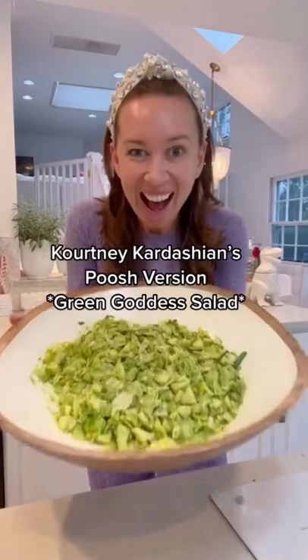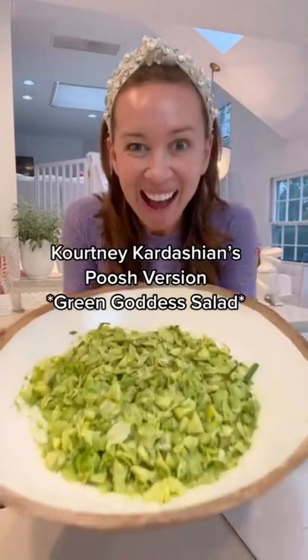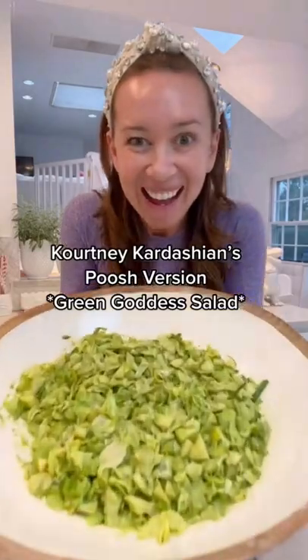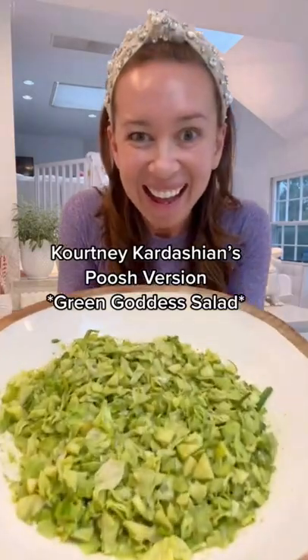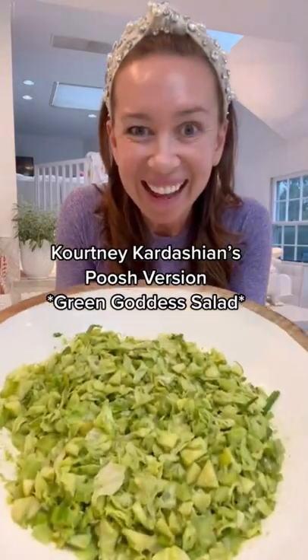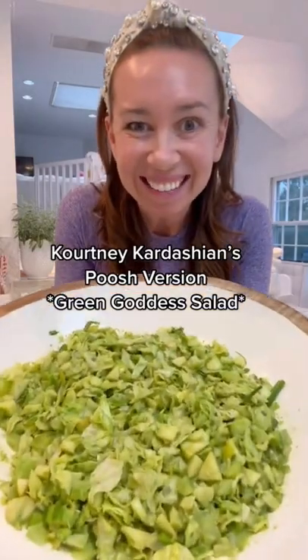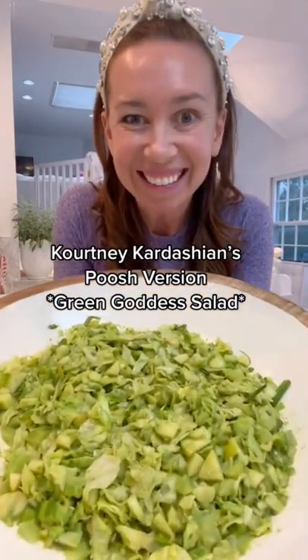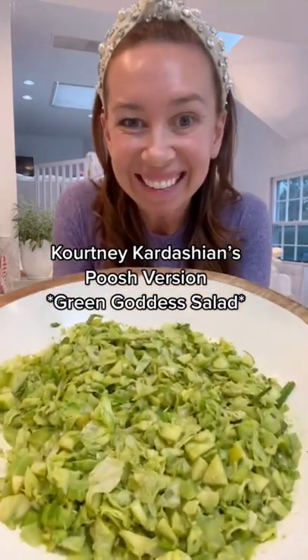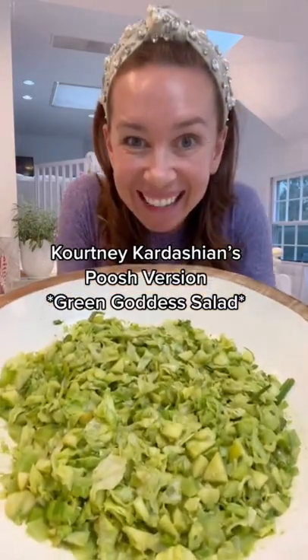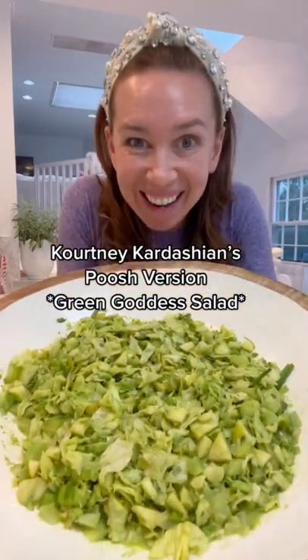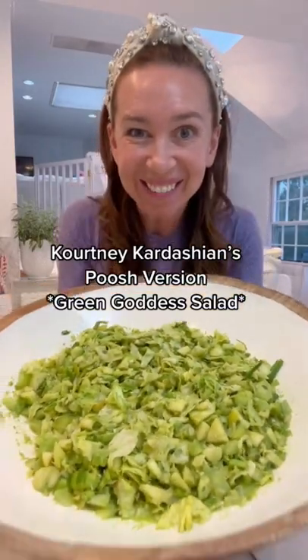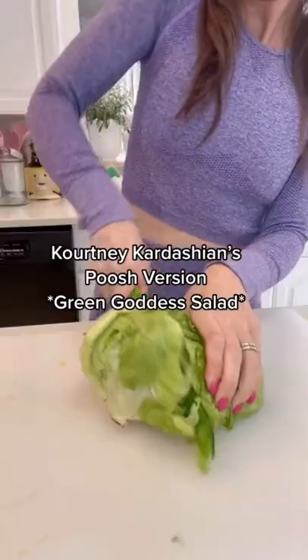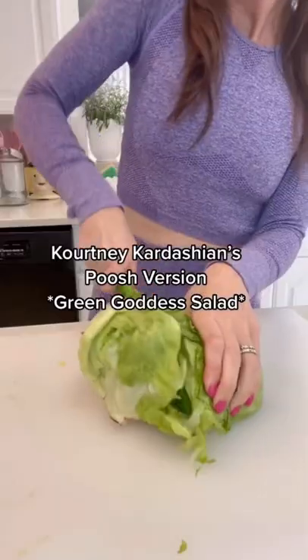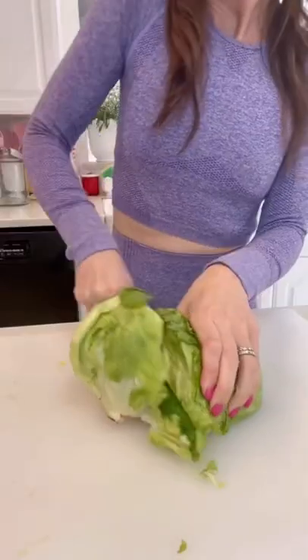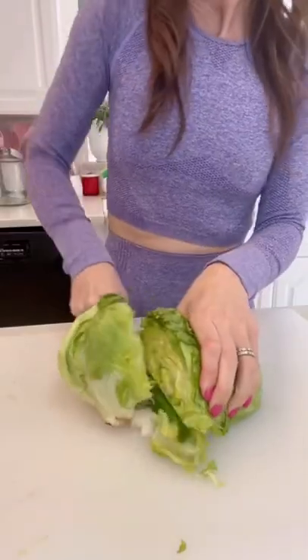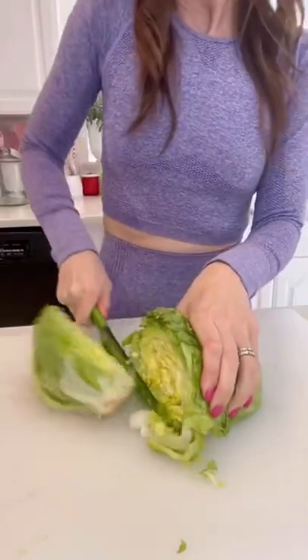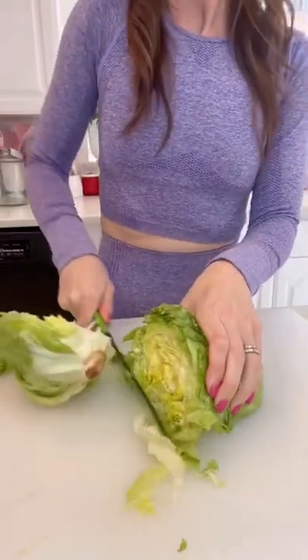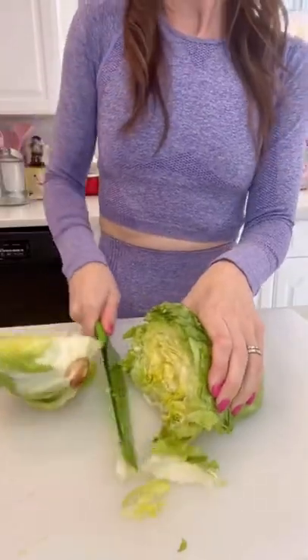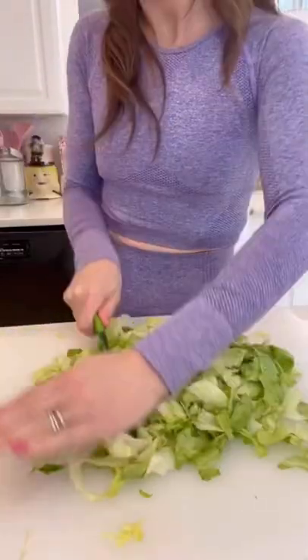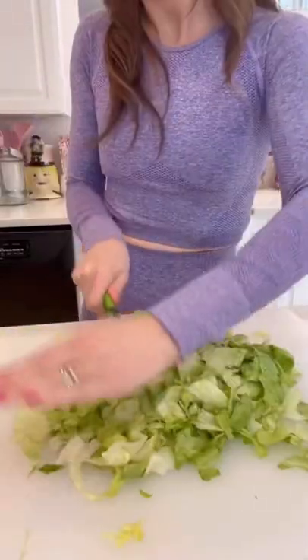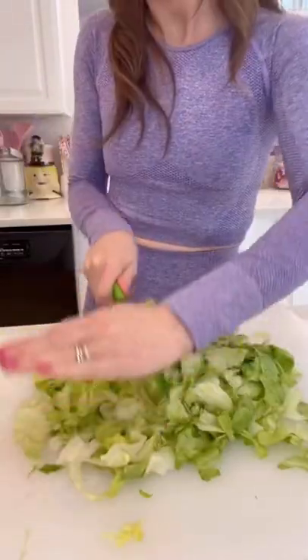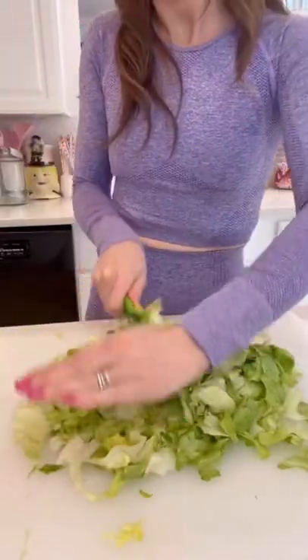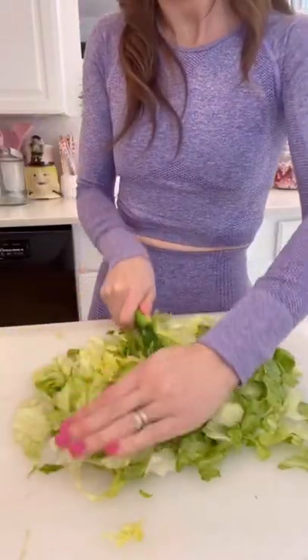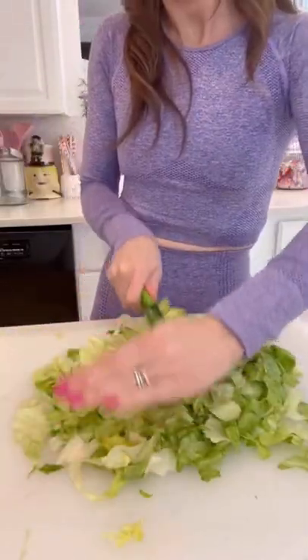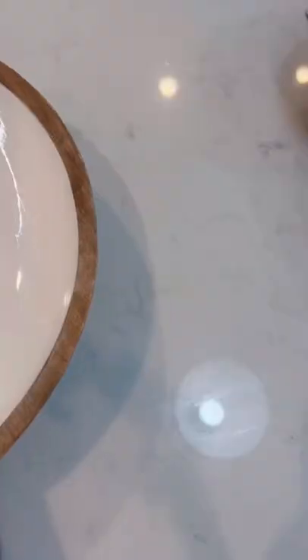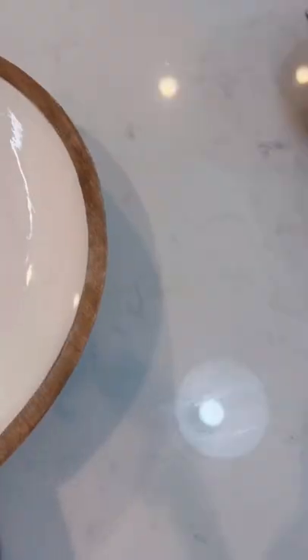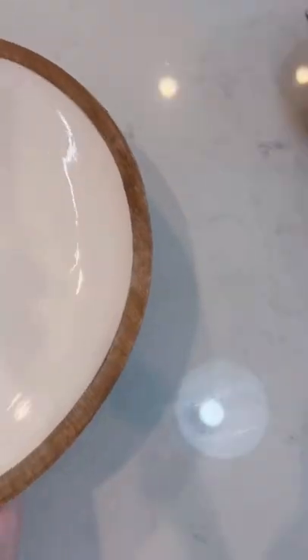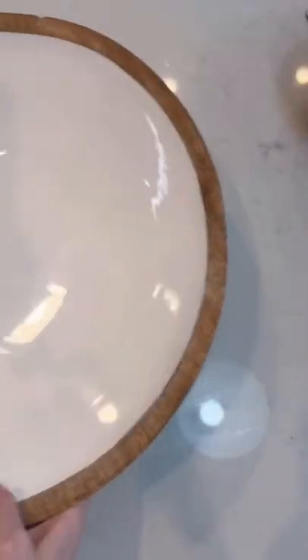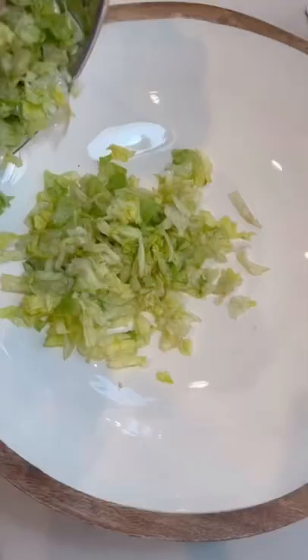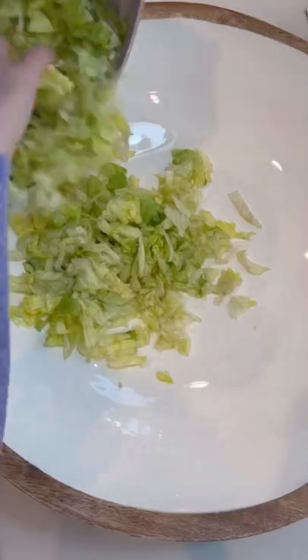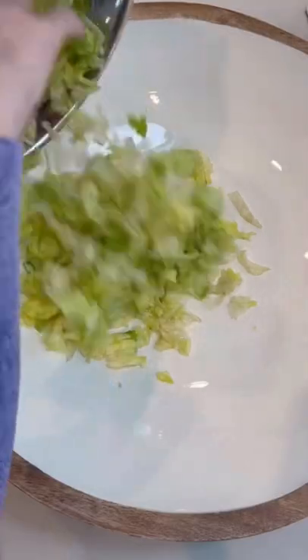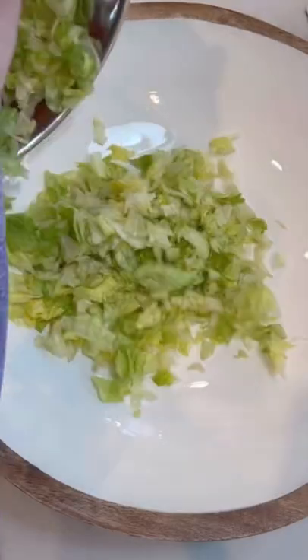Kourtney Kardashian made her own version of the green goddess salad with two secret ingredients, and it is so good.